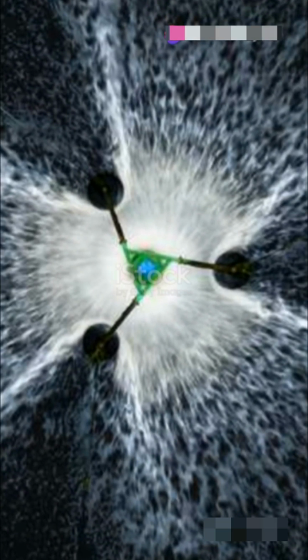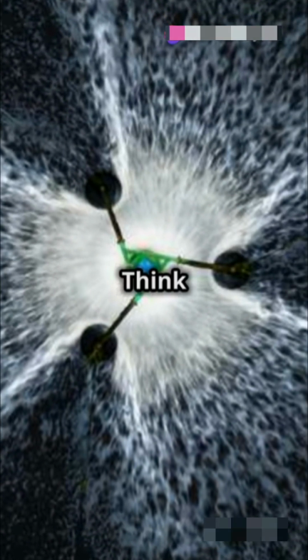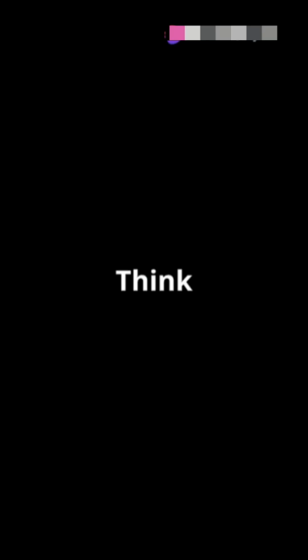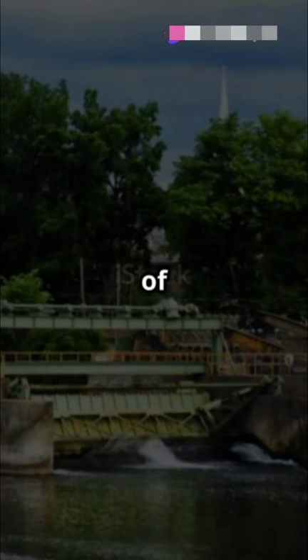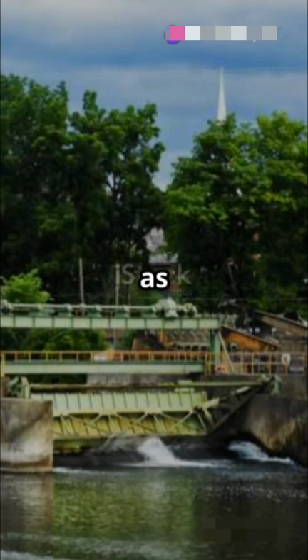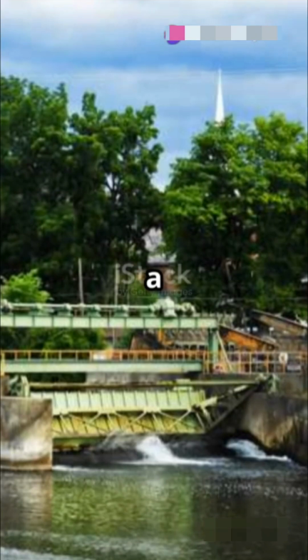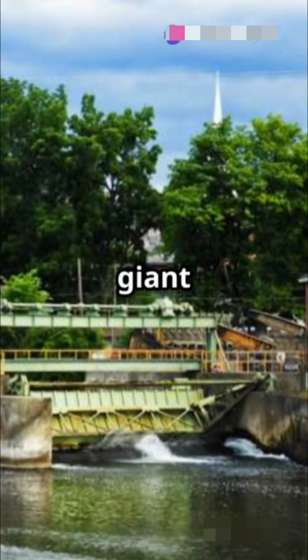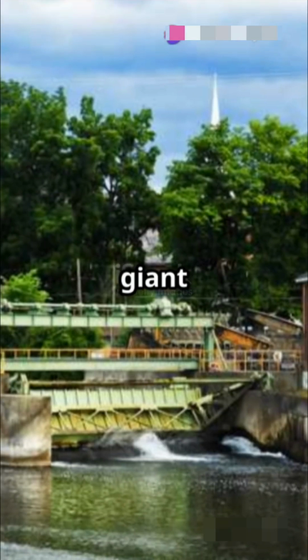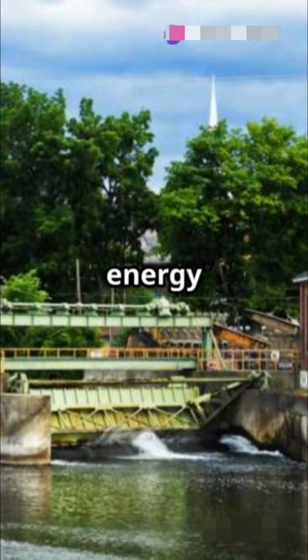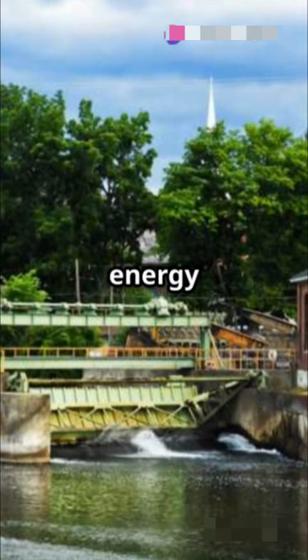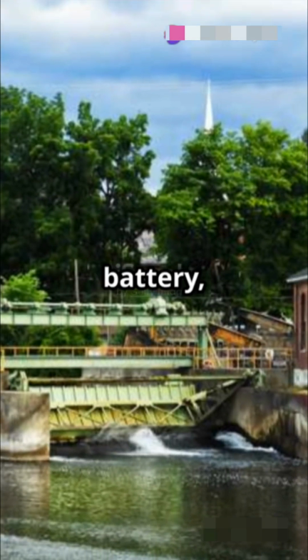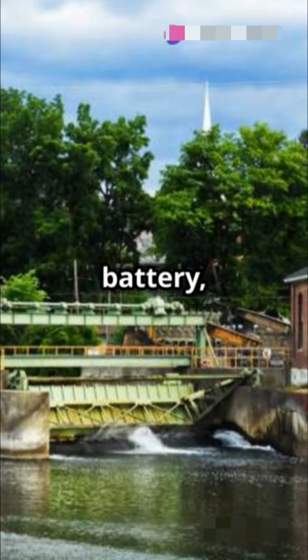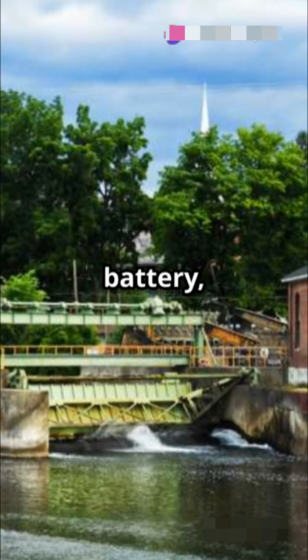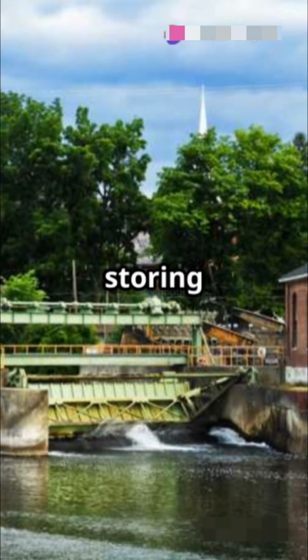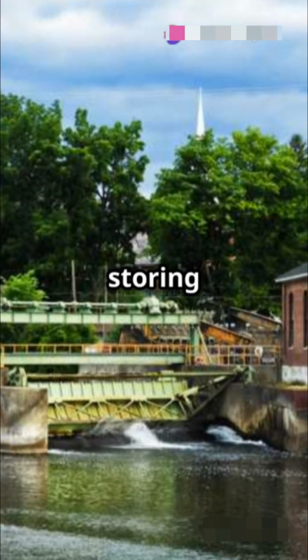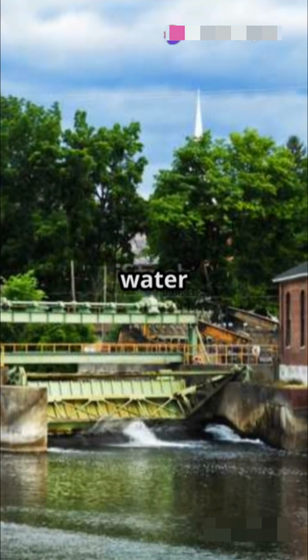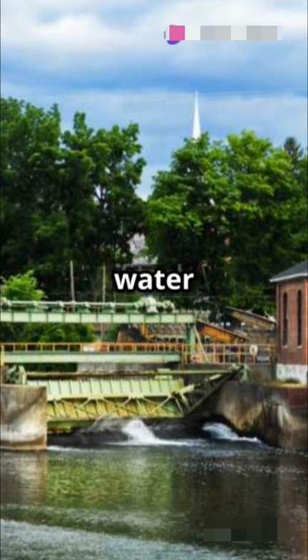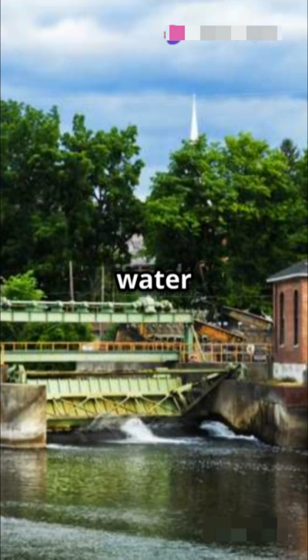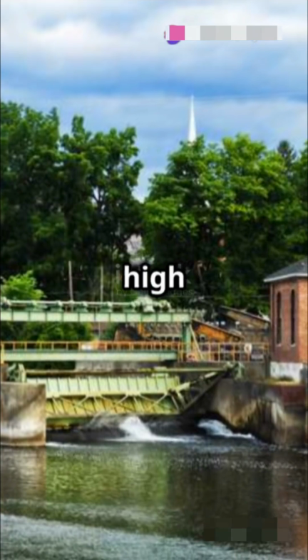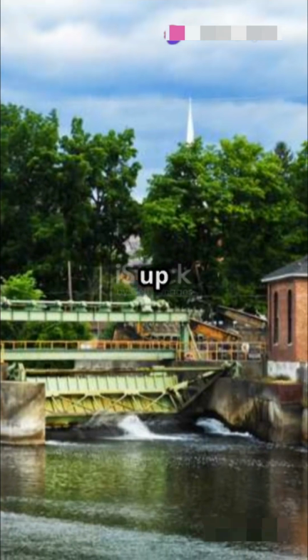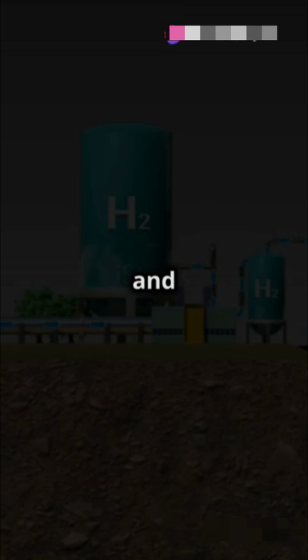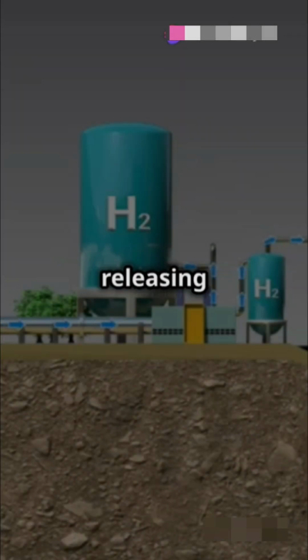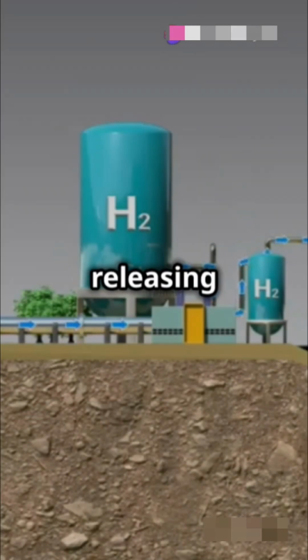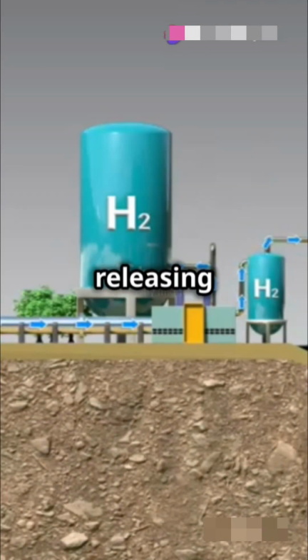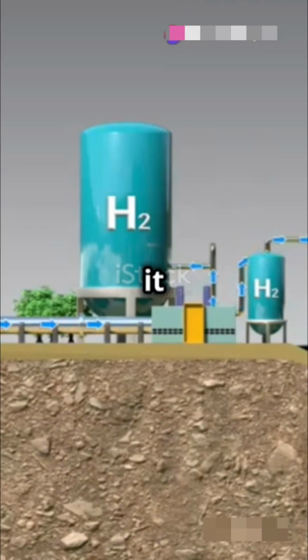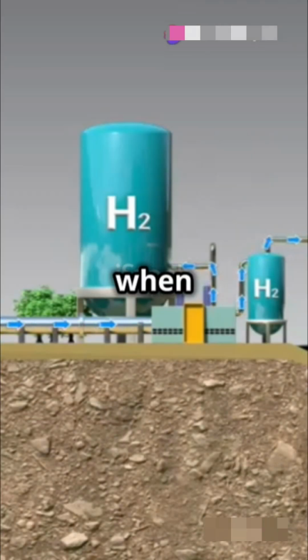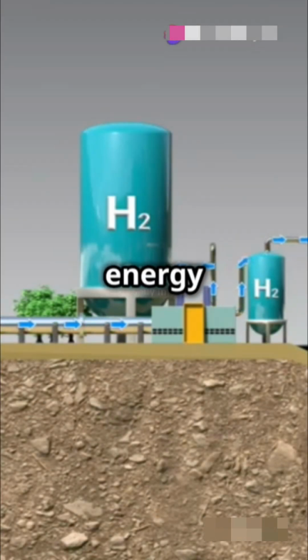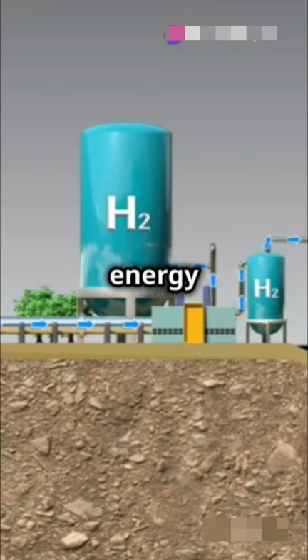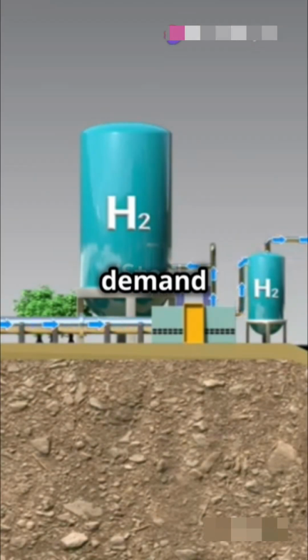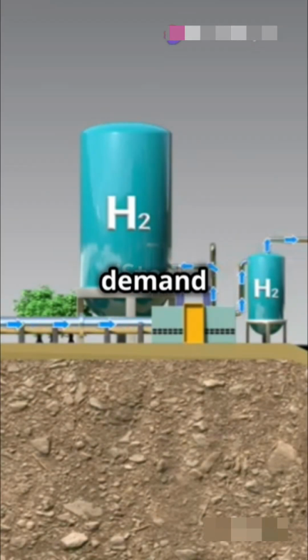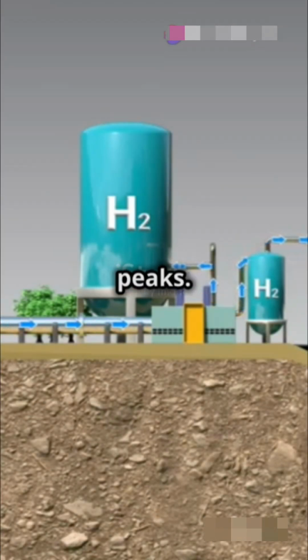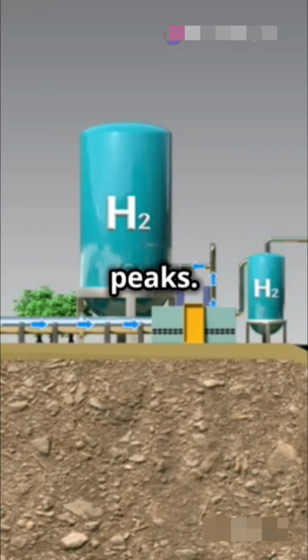Think of it as a giant energy battery, storing water high up and releasing it when energy demand peaks.